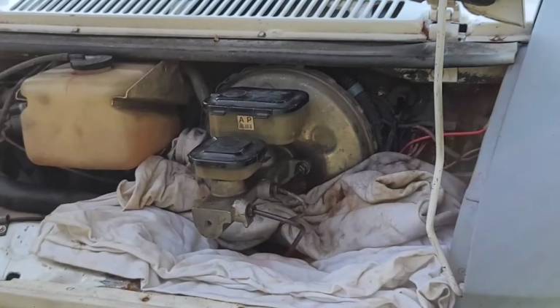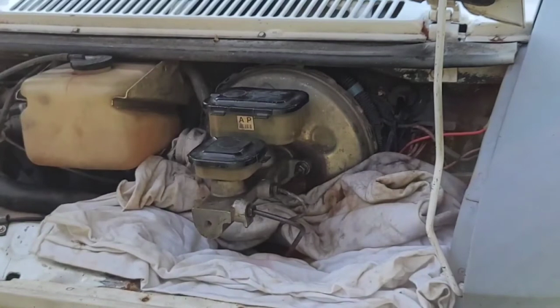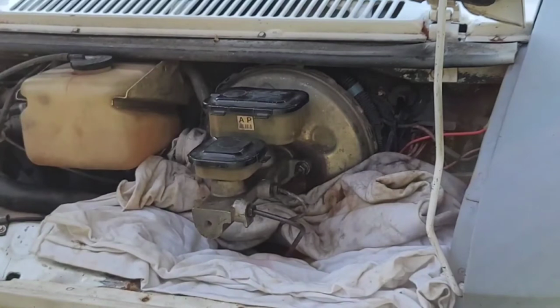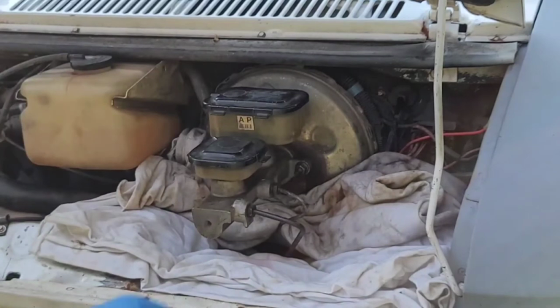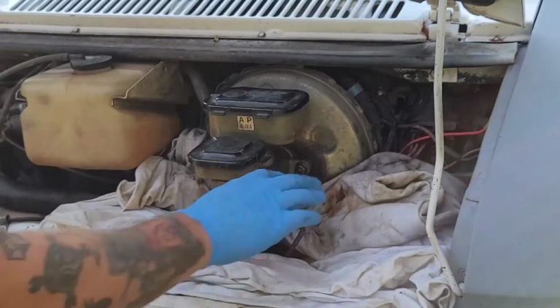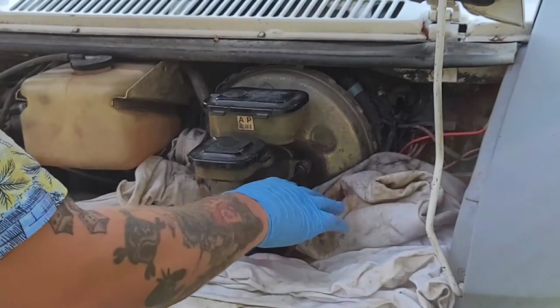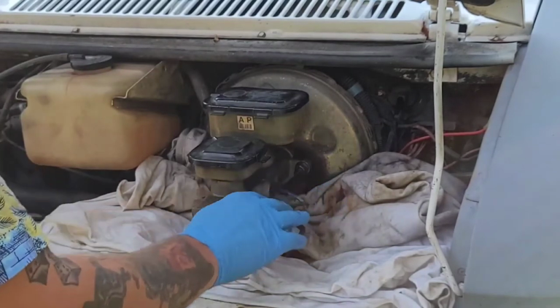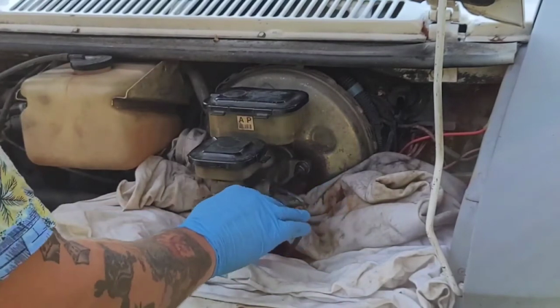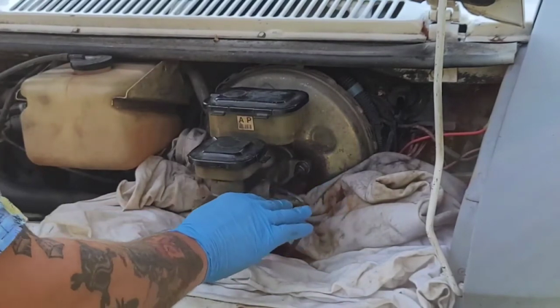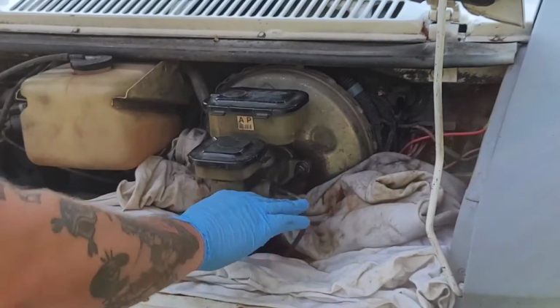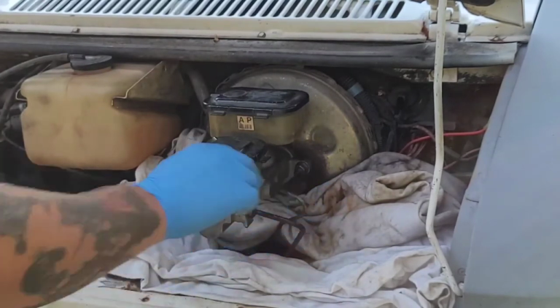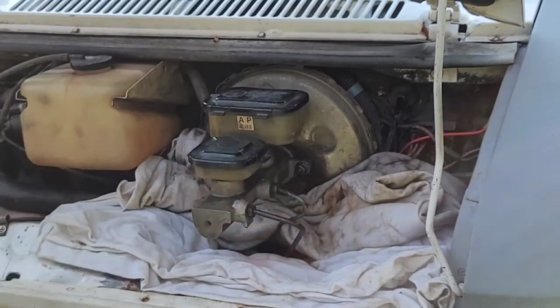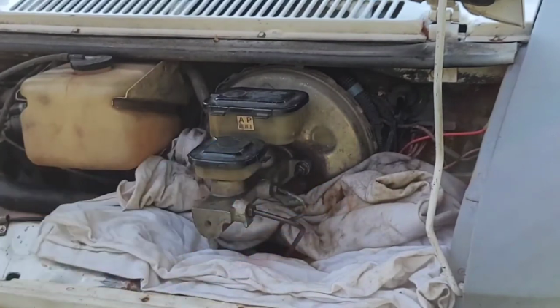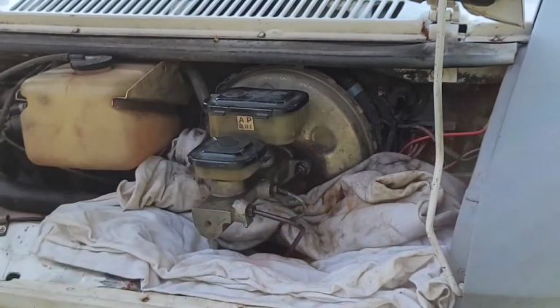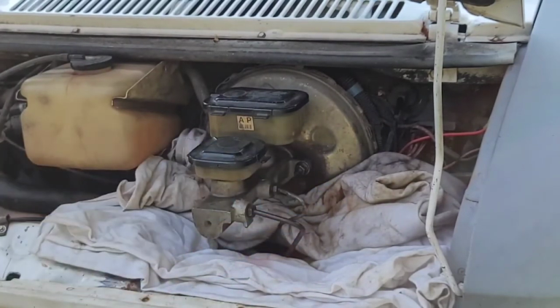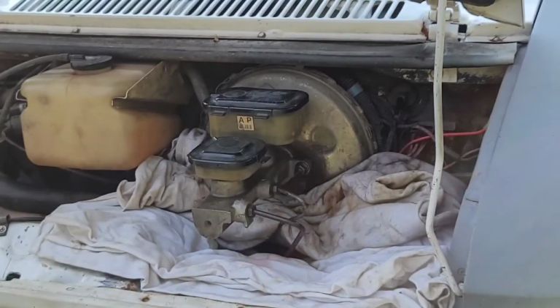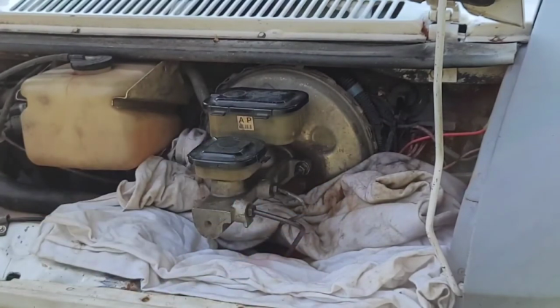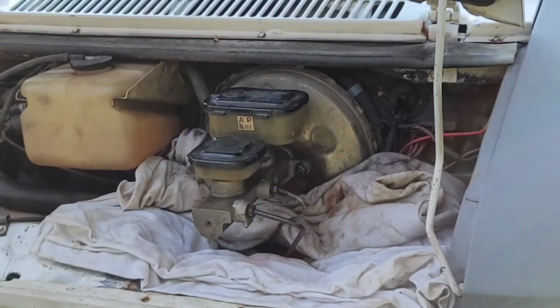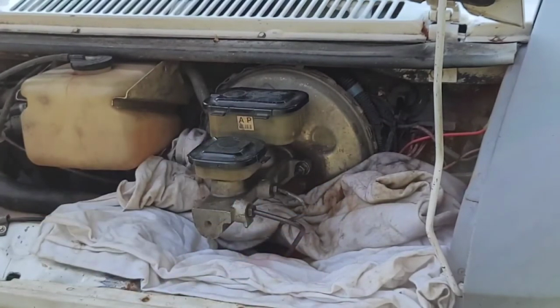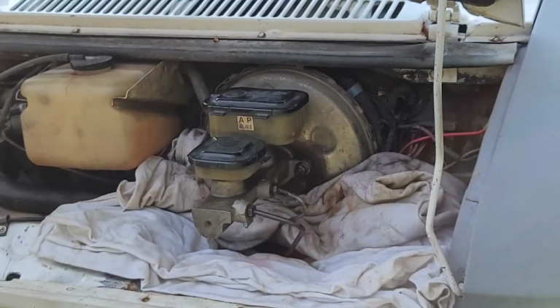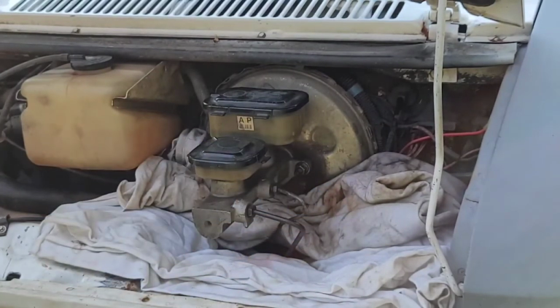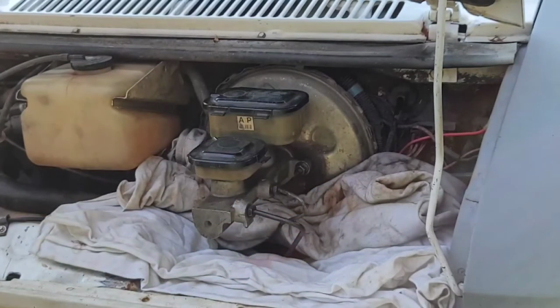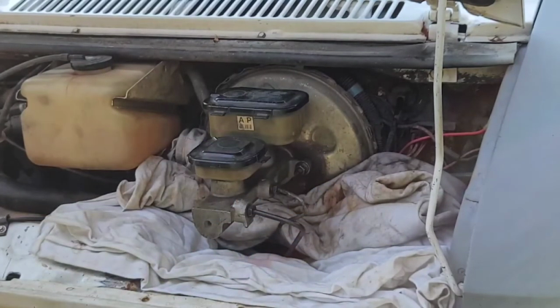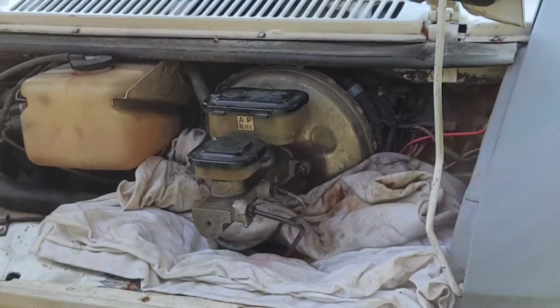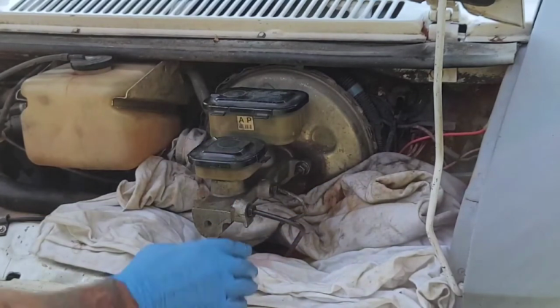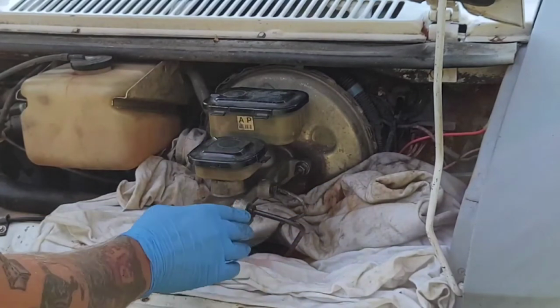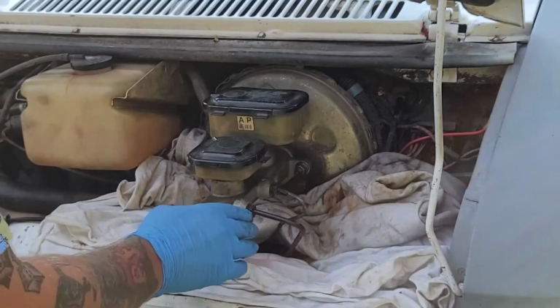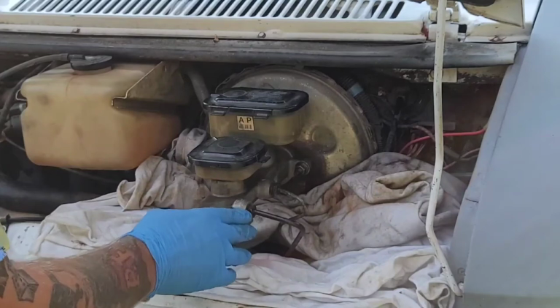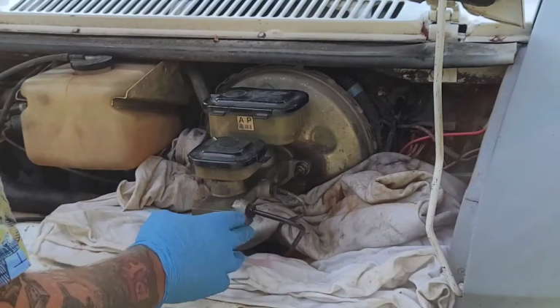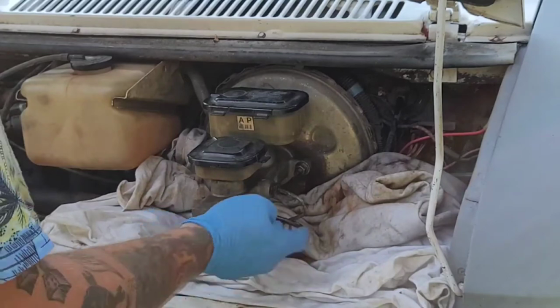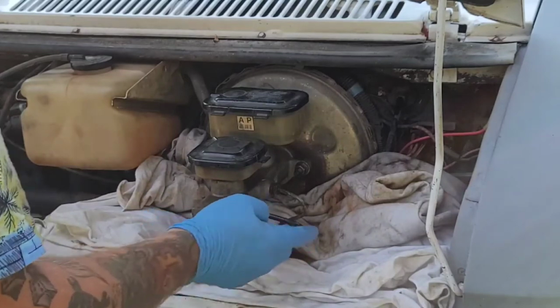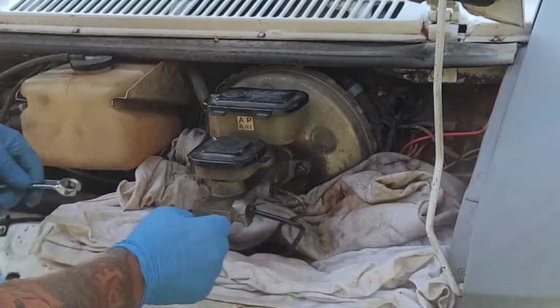I went ahead and soaked down these two fittings again with some penetrating oil. They don't look too bad but it can't hurt.